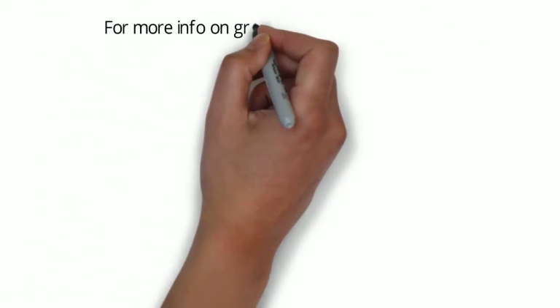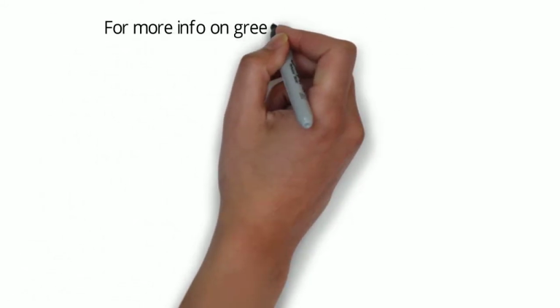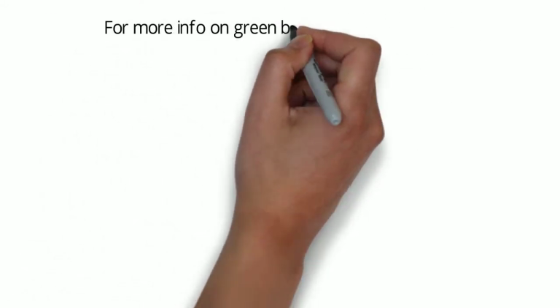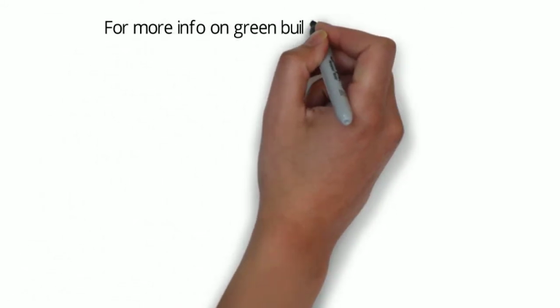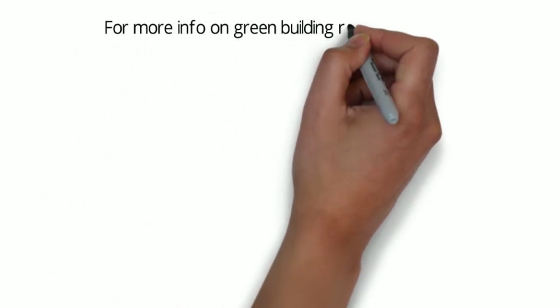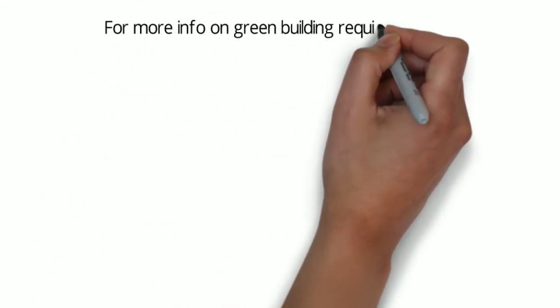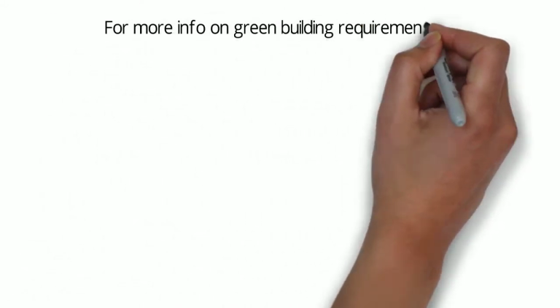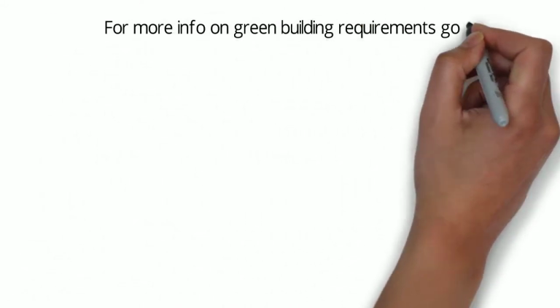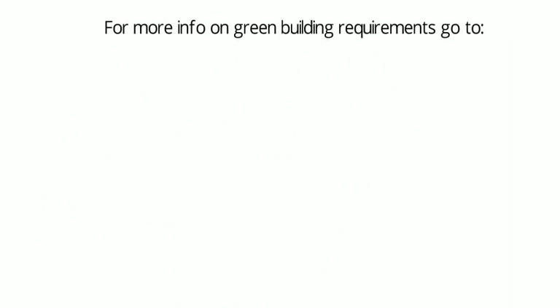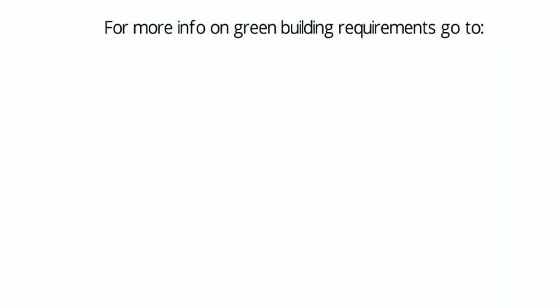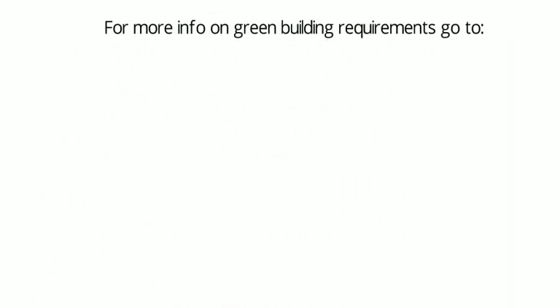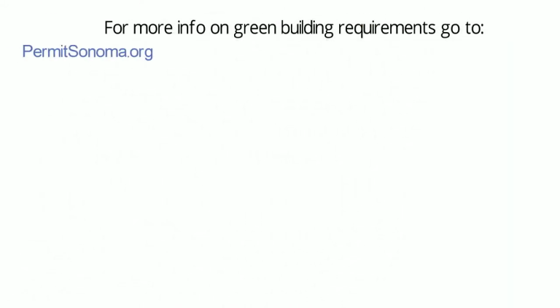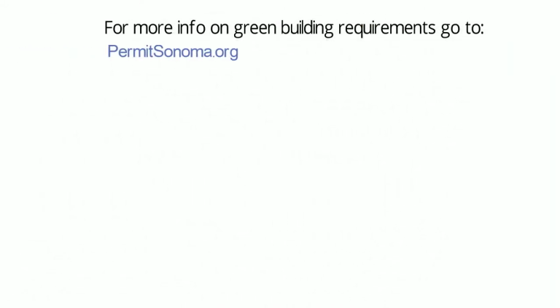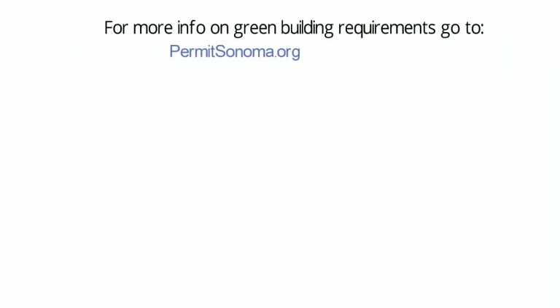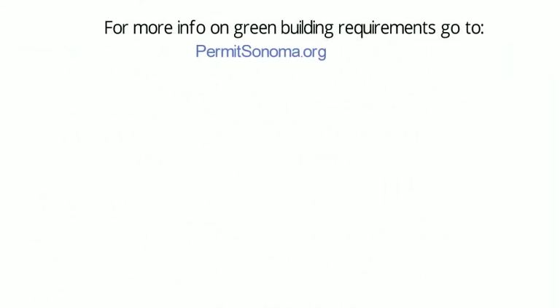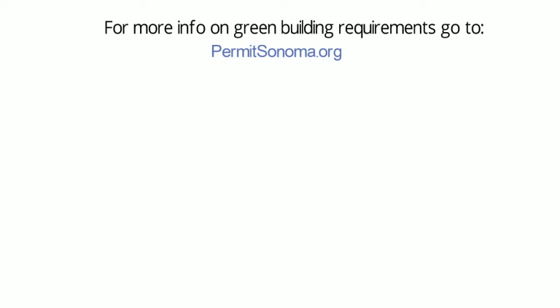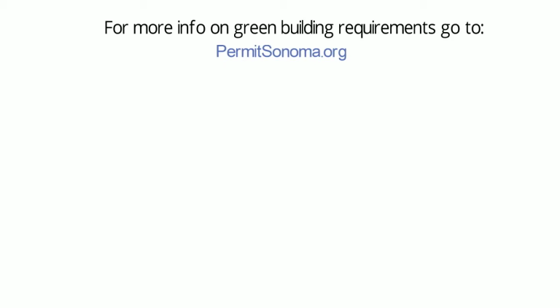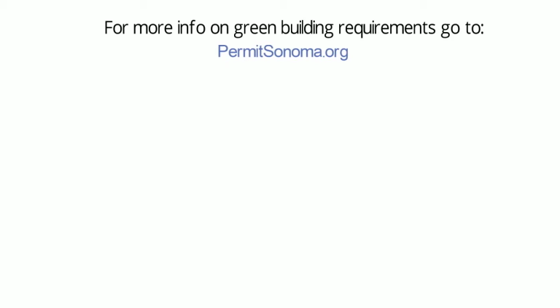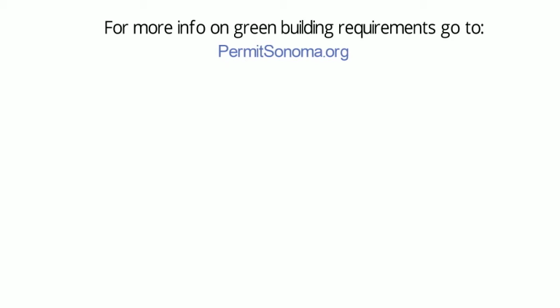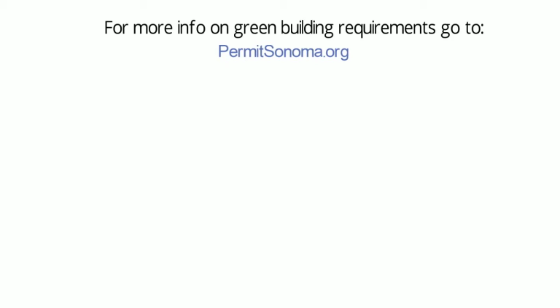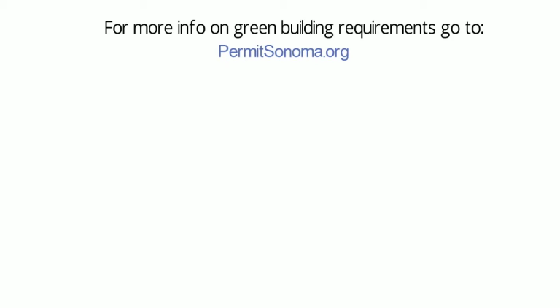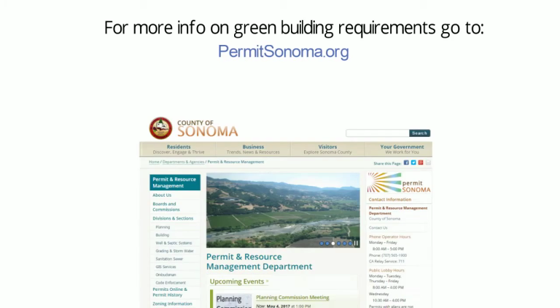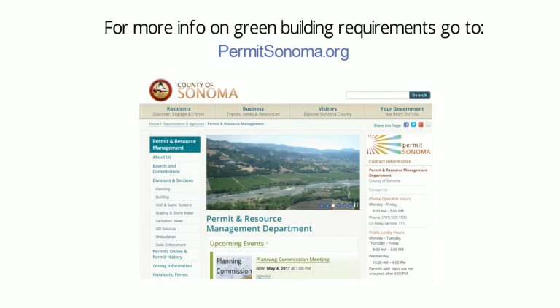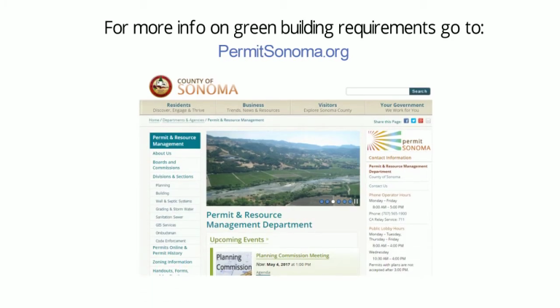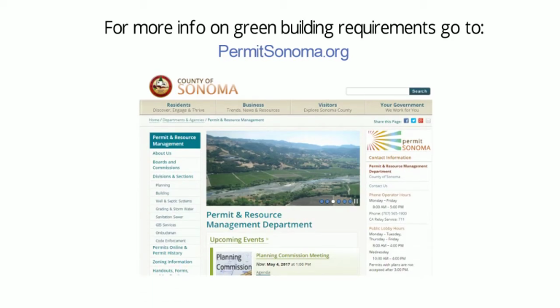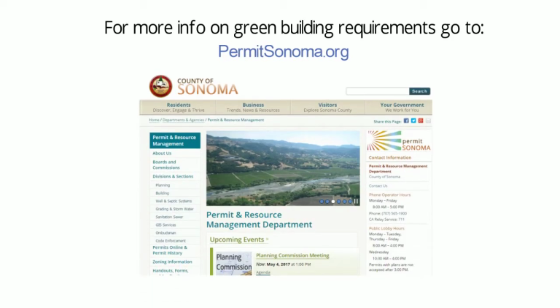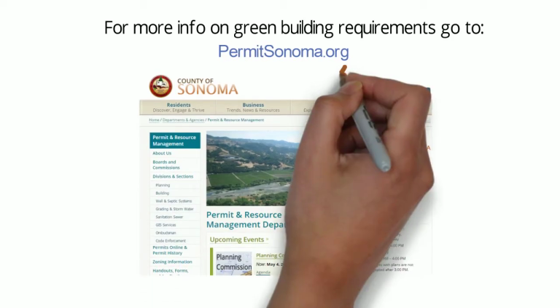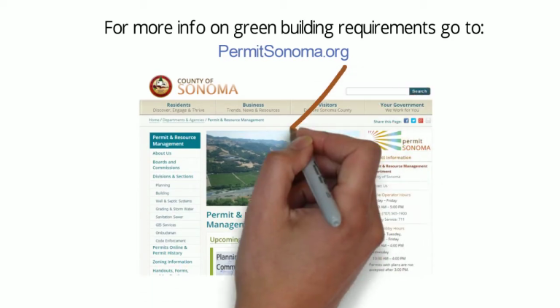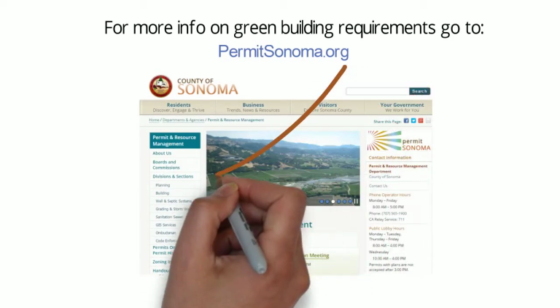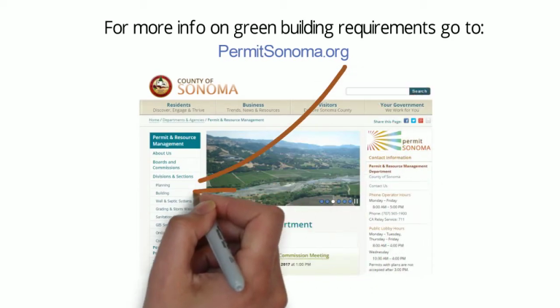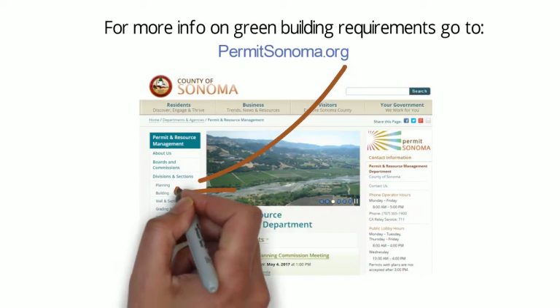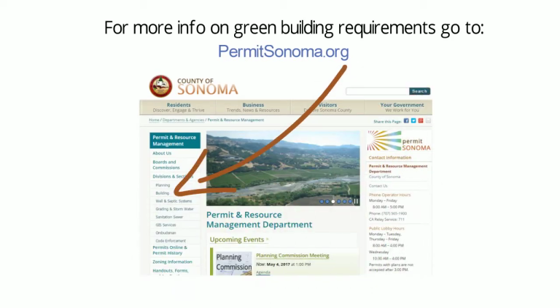For more info on green building requirements, go to PermitsSonoma.org and select Building.